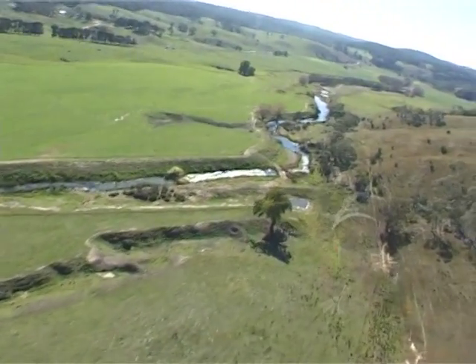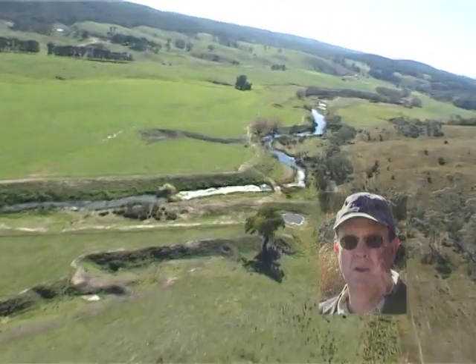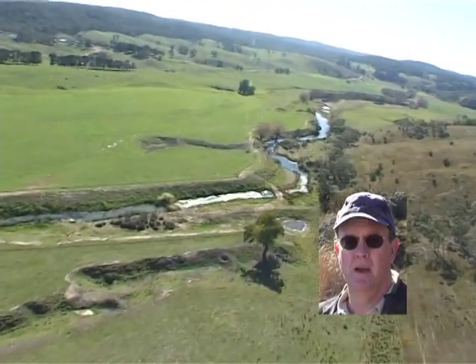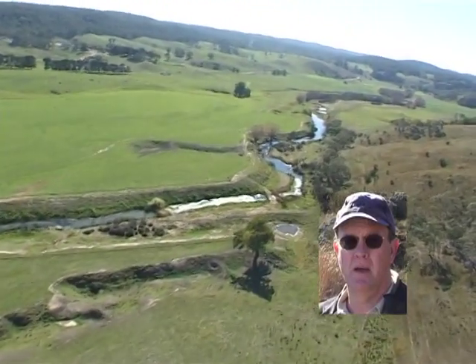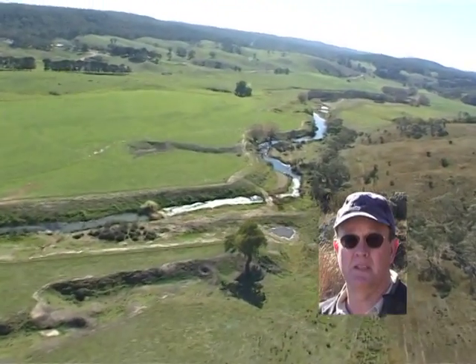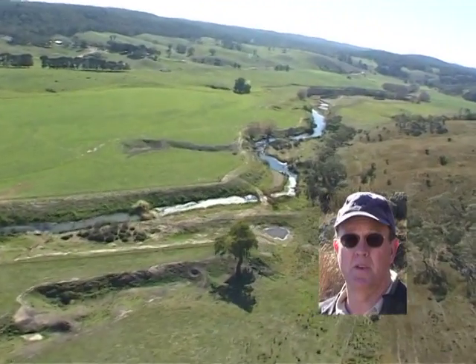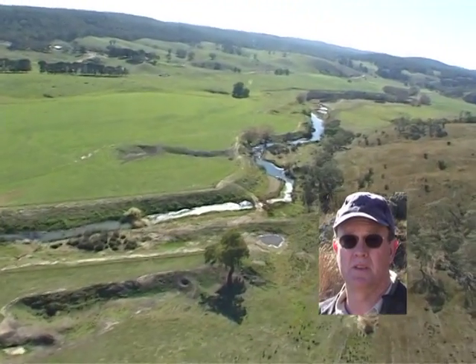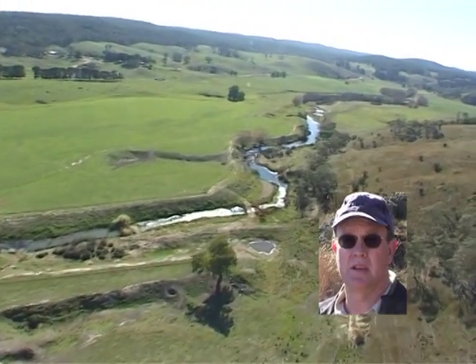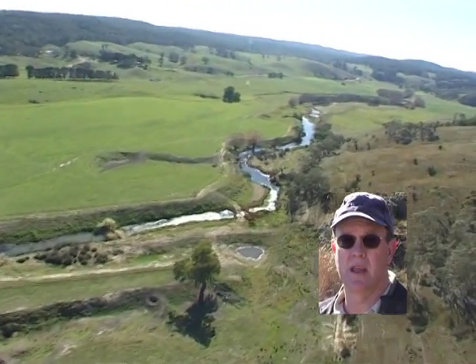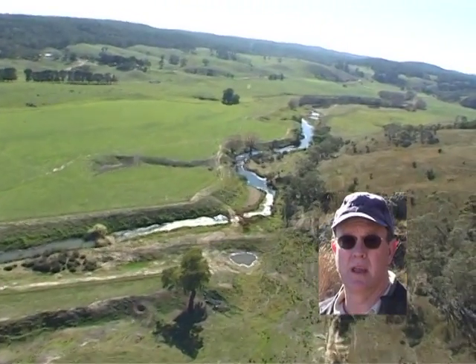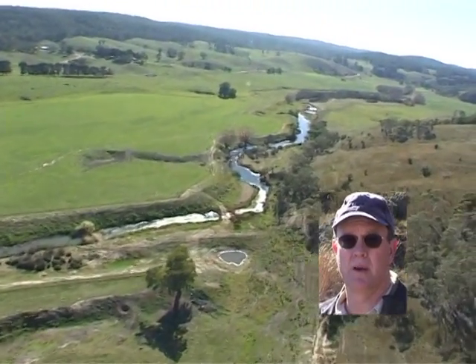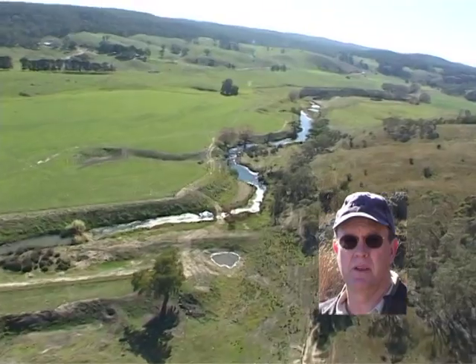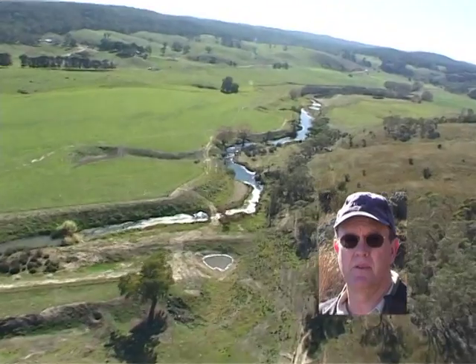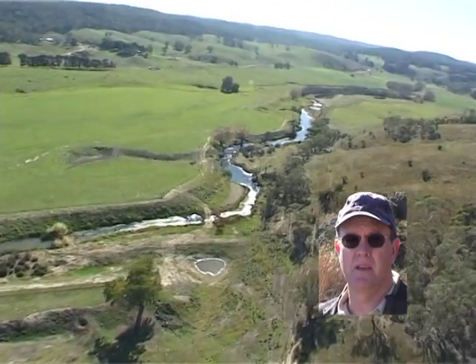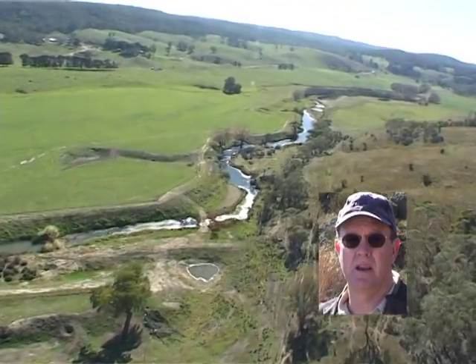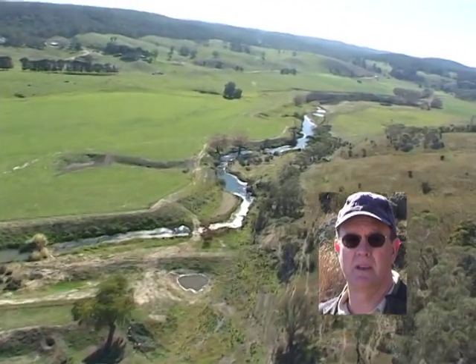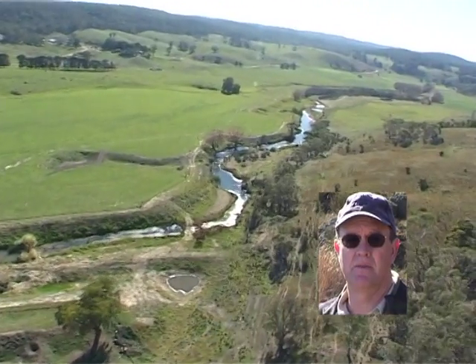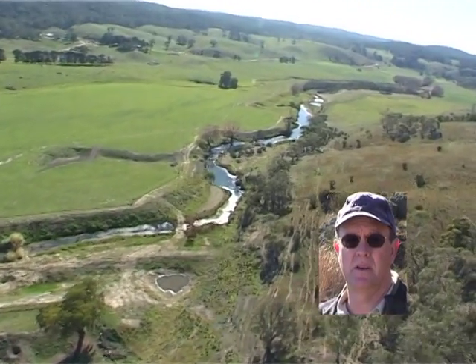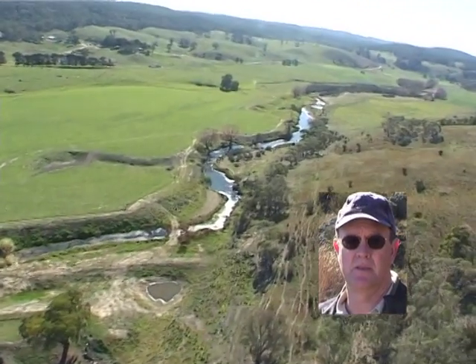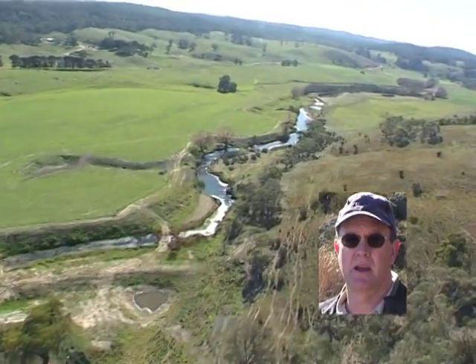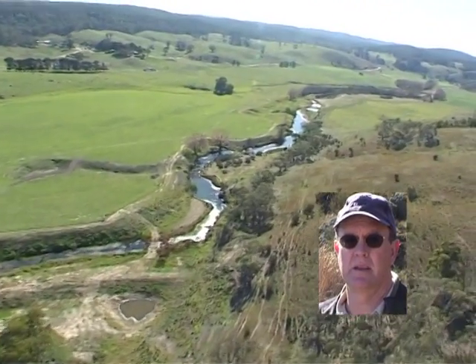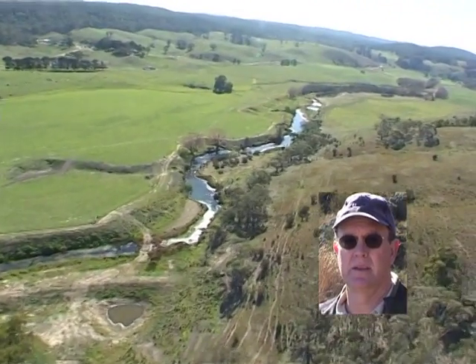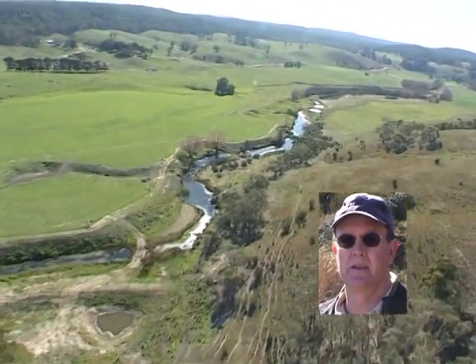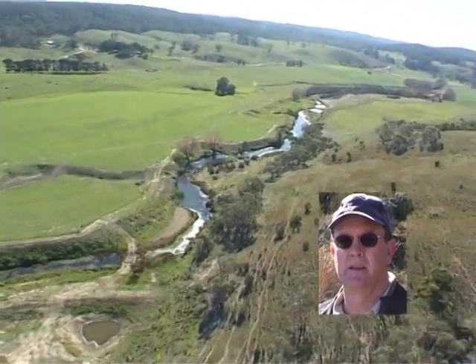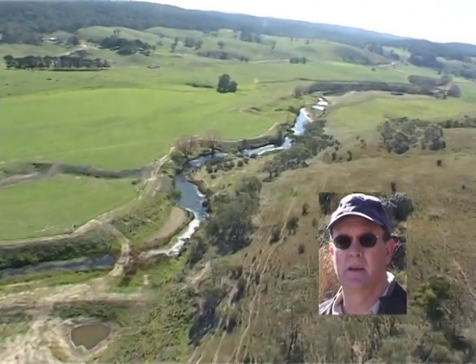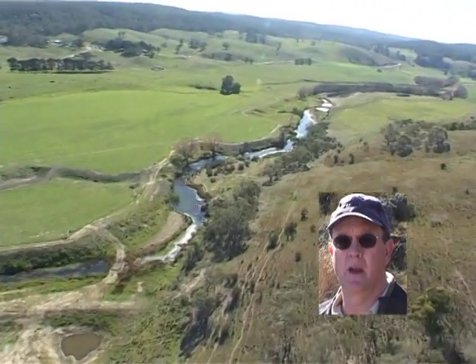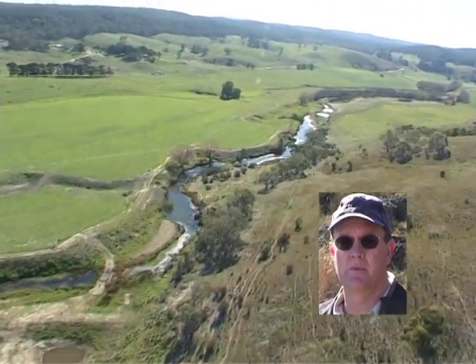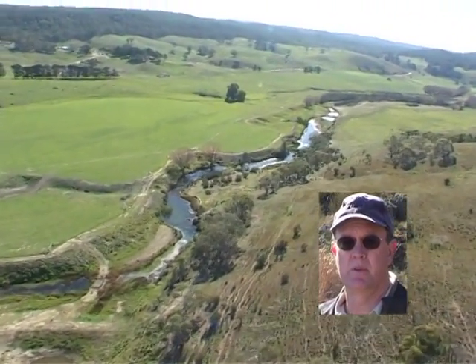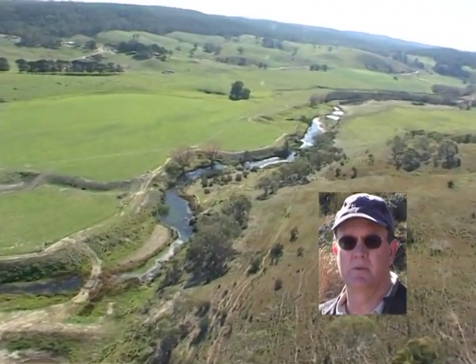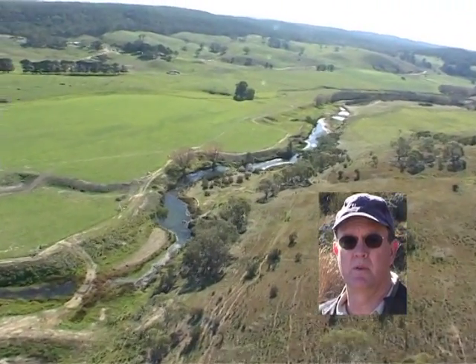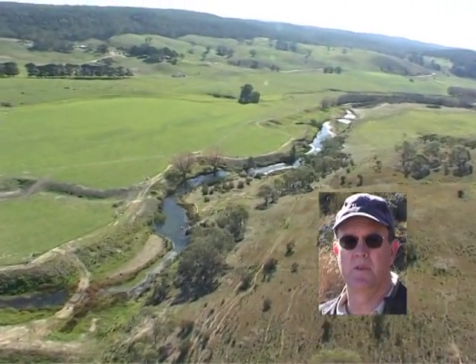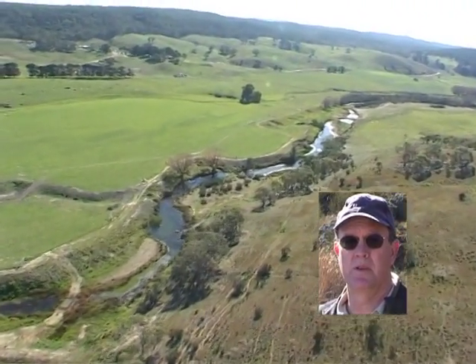And it's the first national land care project with NSF in Australia. And we hope there will be some more in the future.